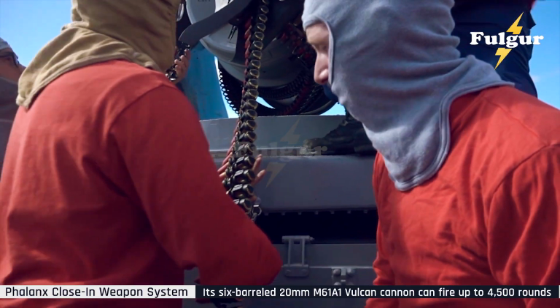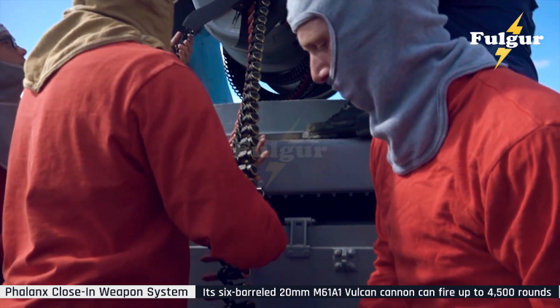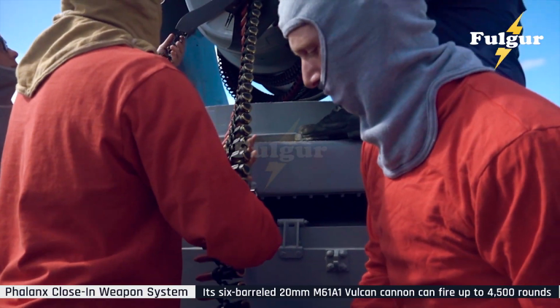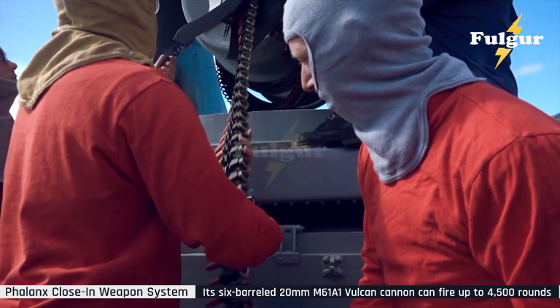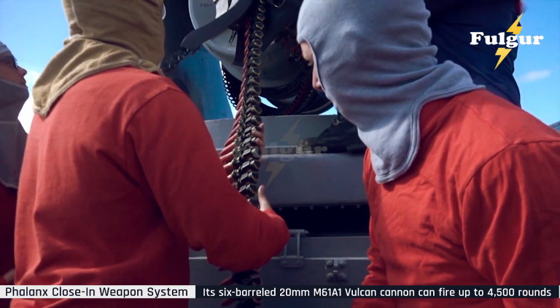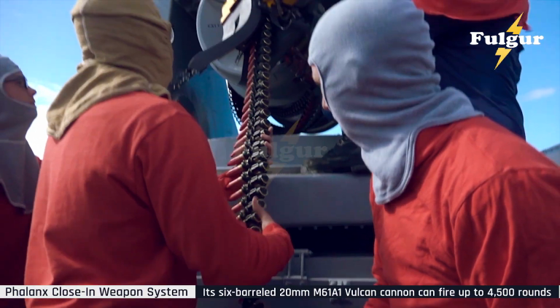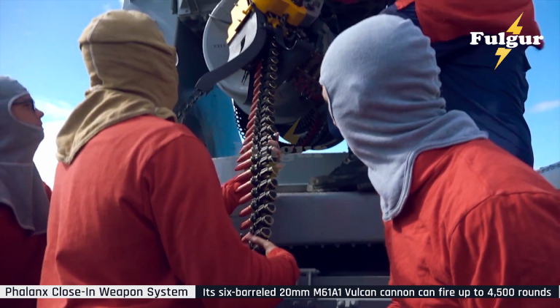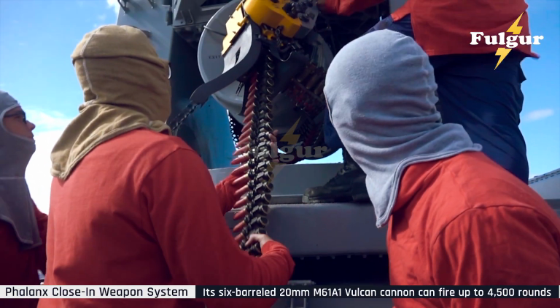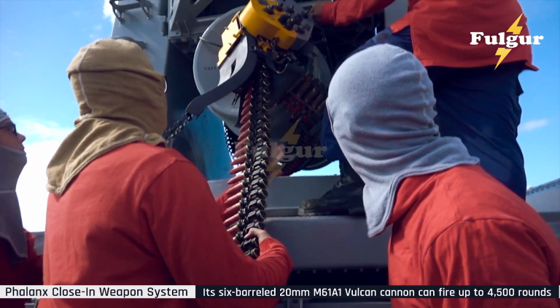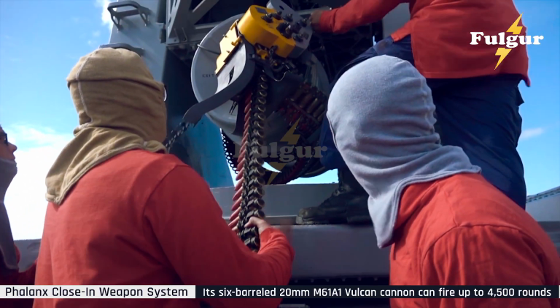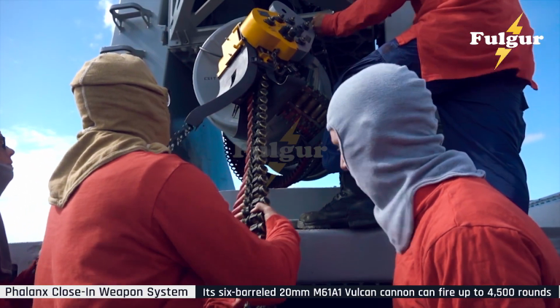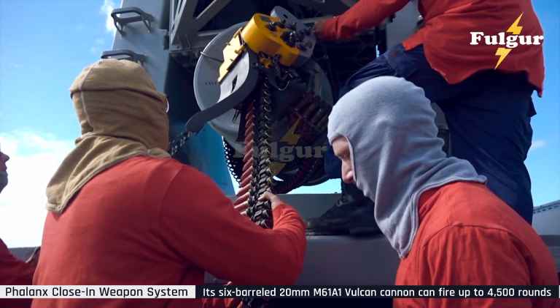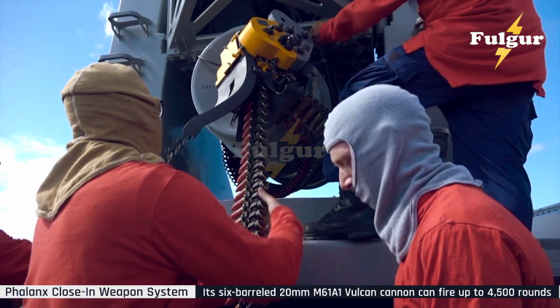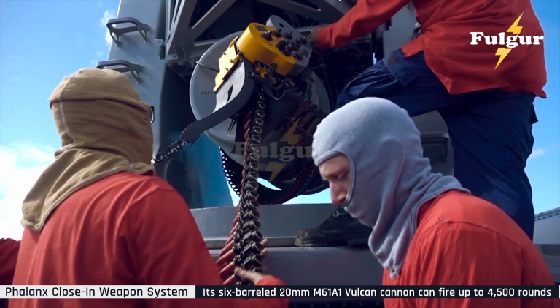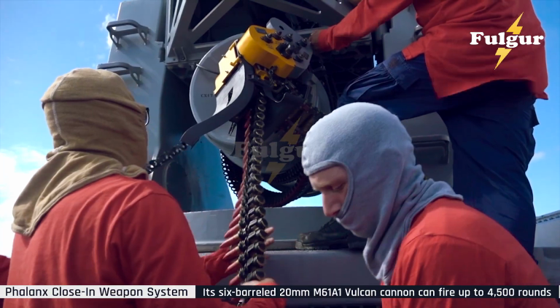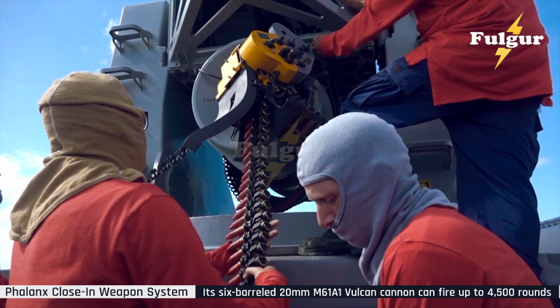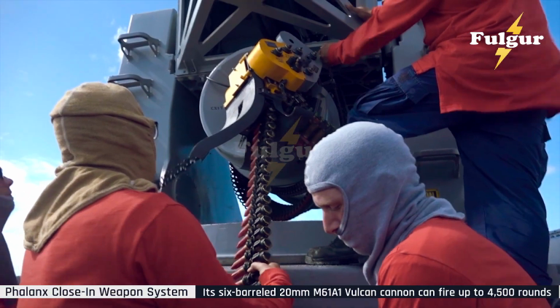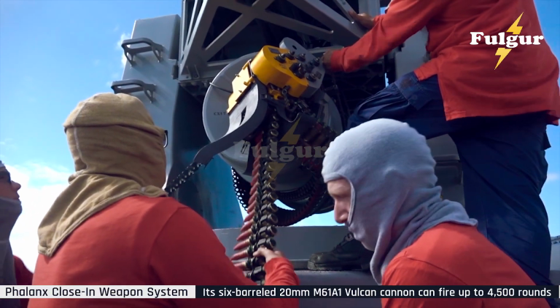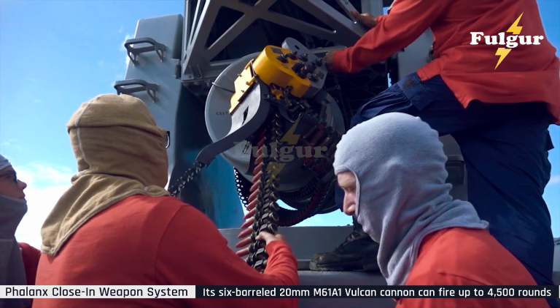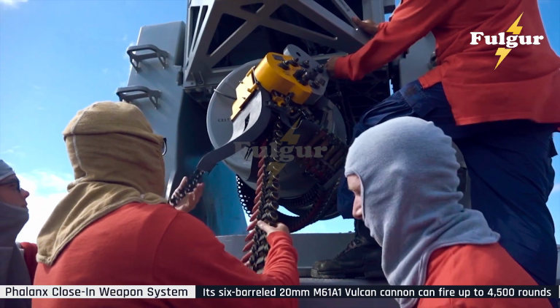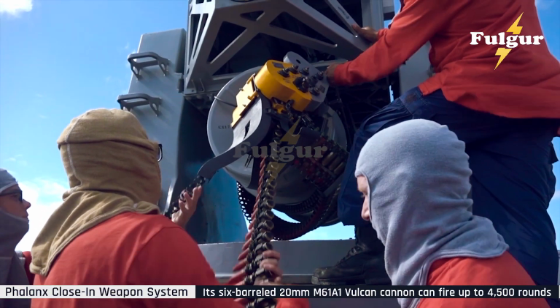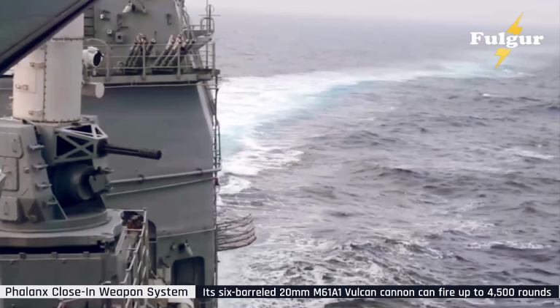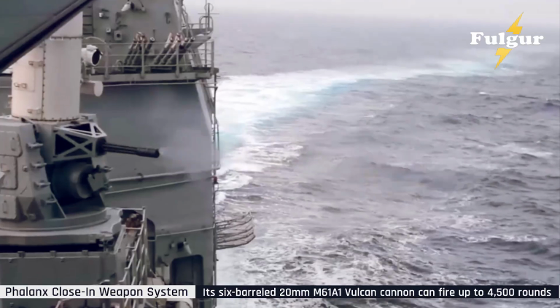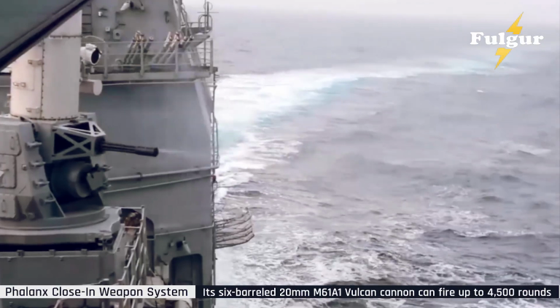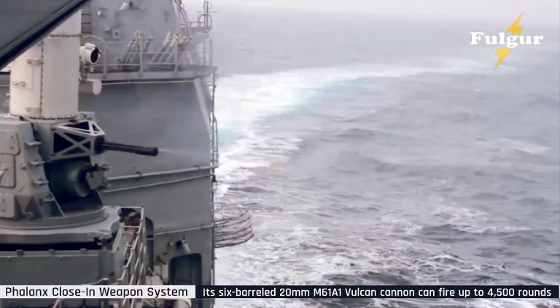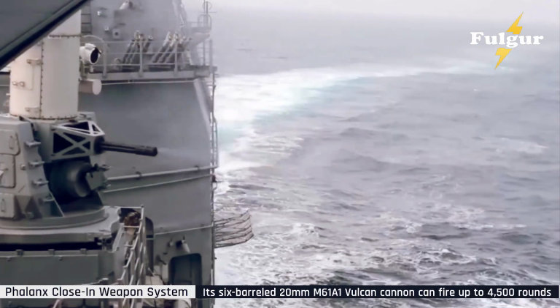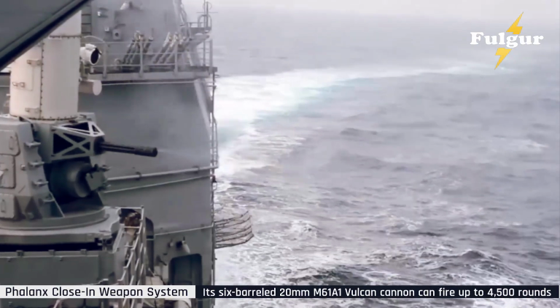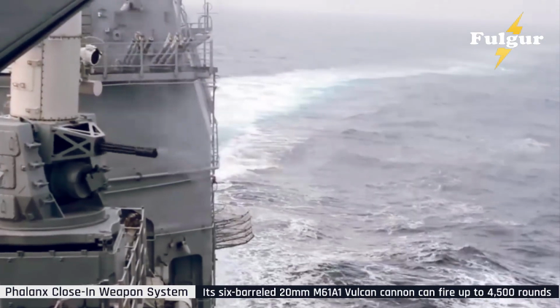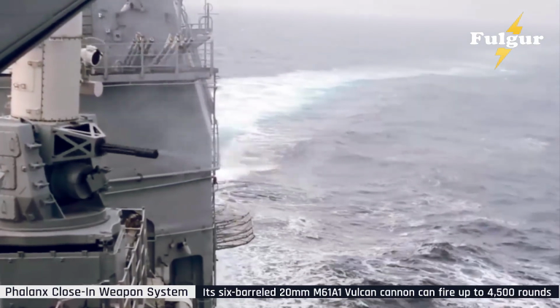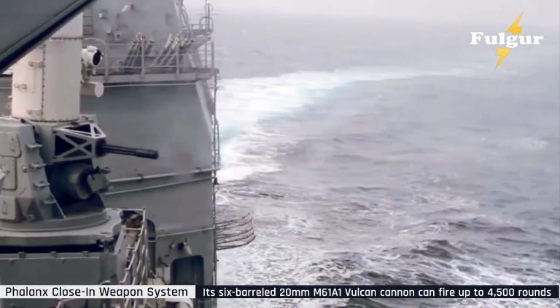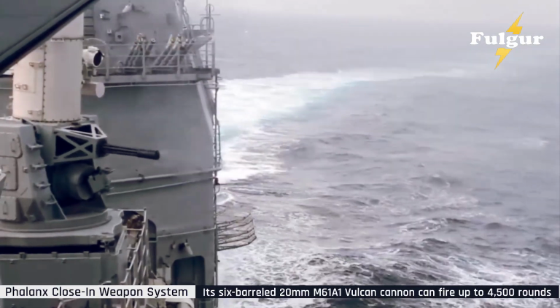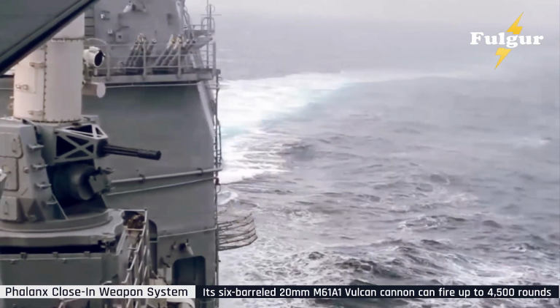And now, with the latest upgrades, it might just be the fastest, smartest, and most lethal defender ever deployed at sea.